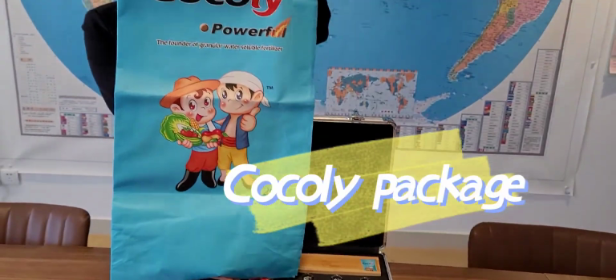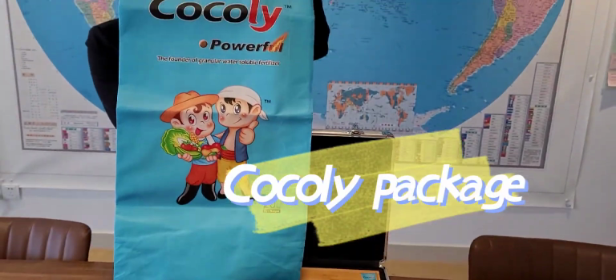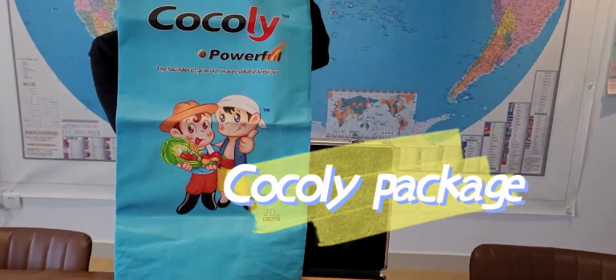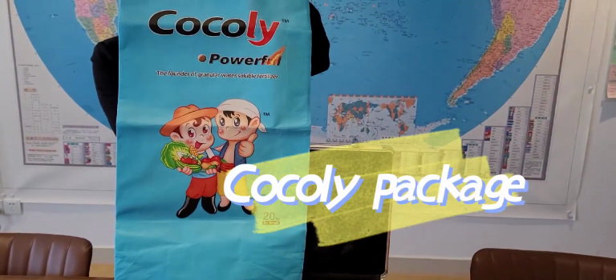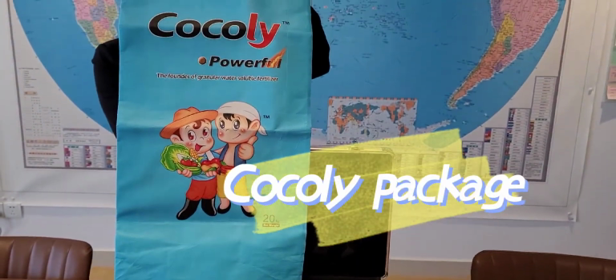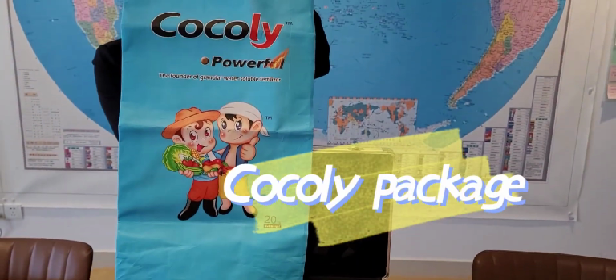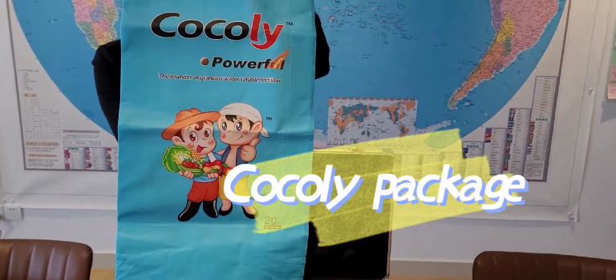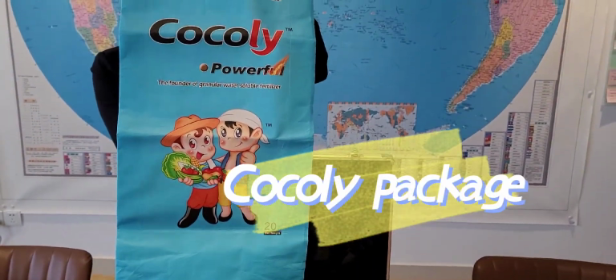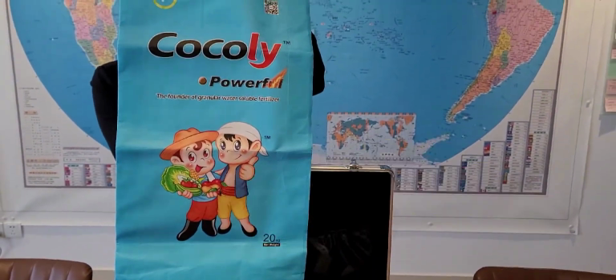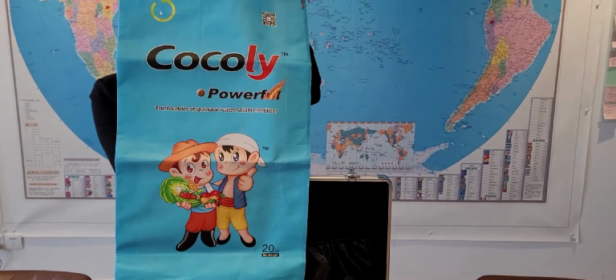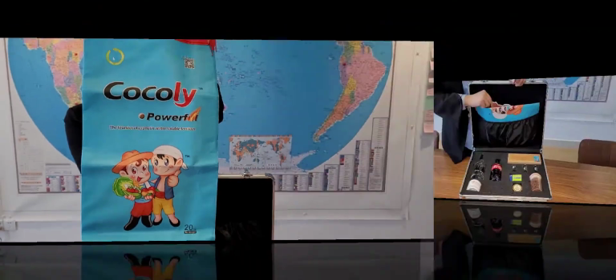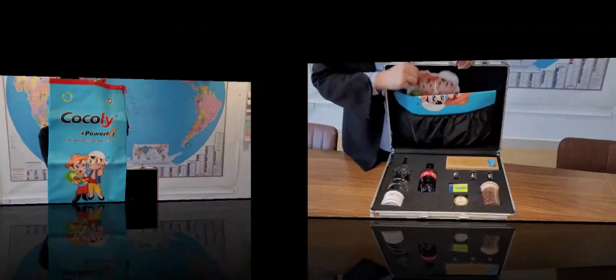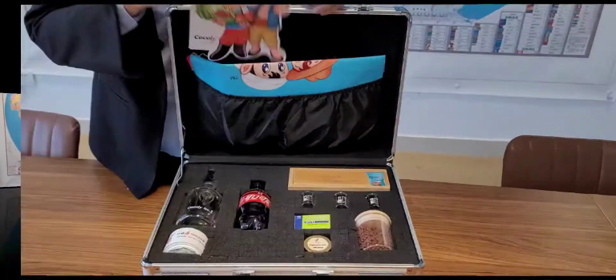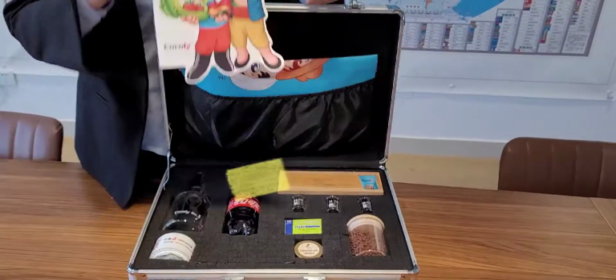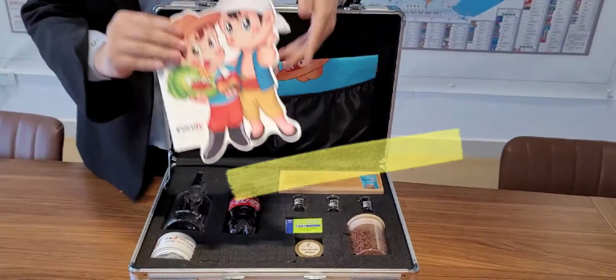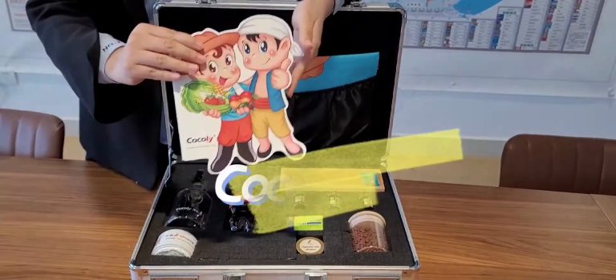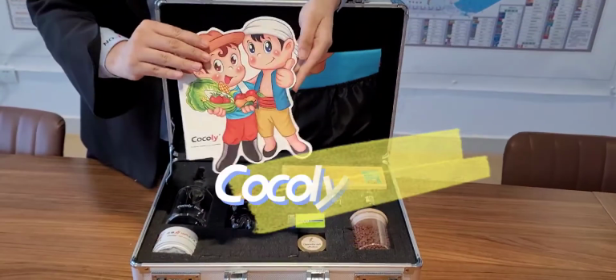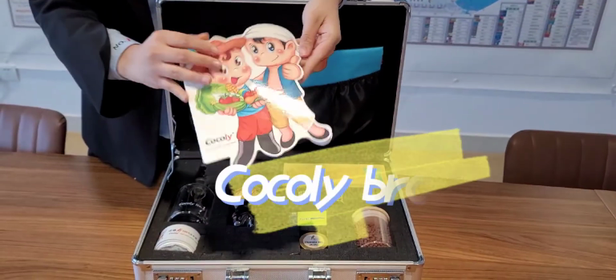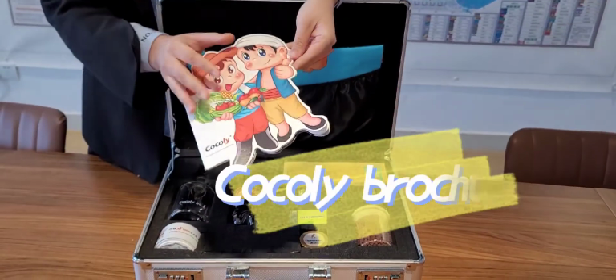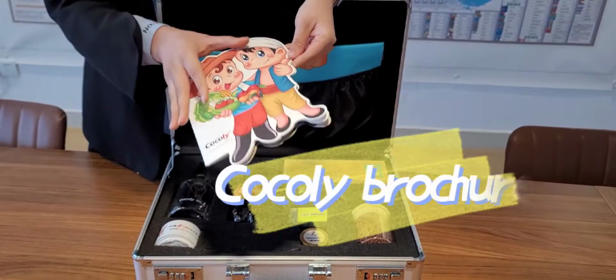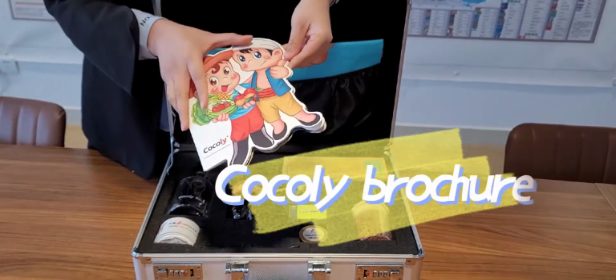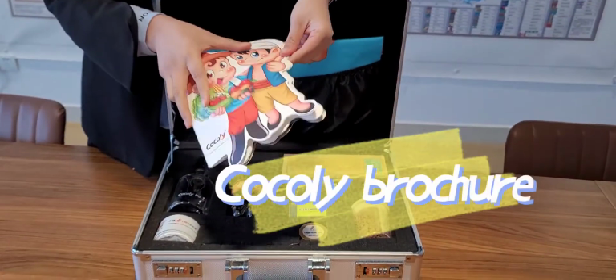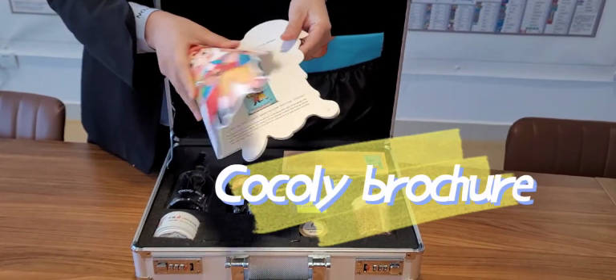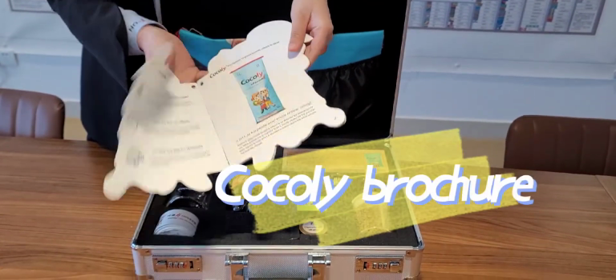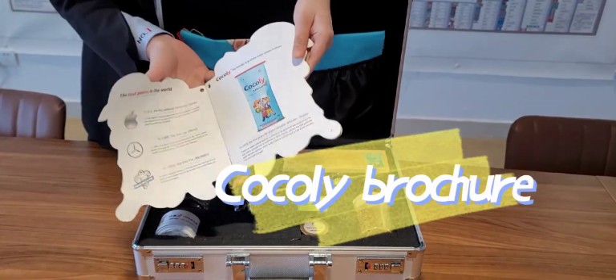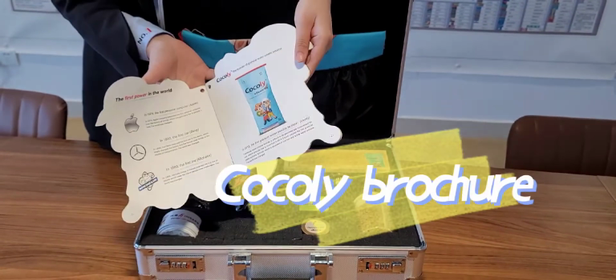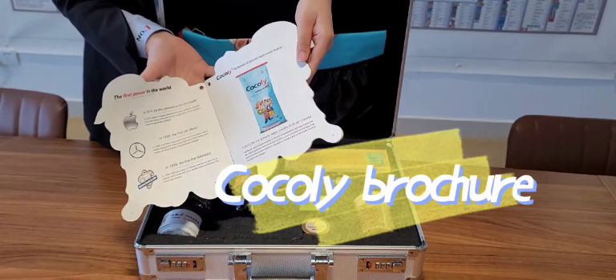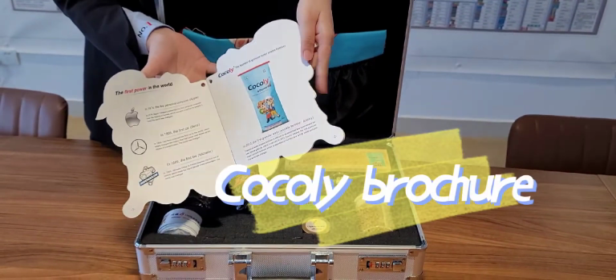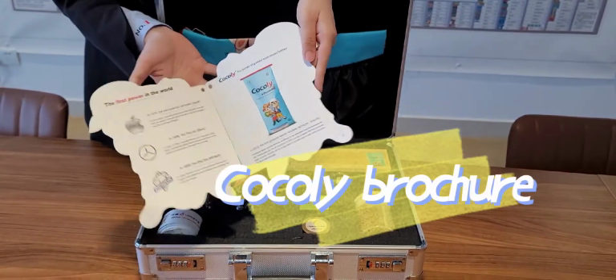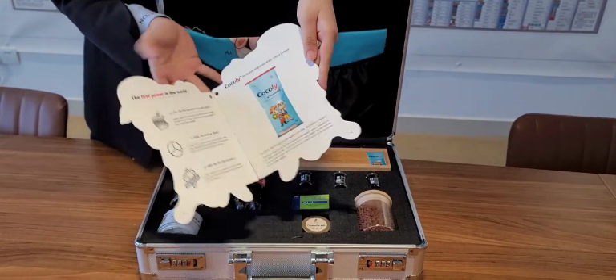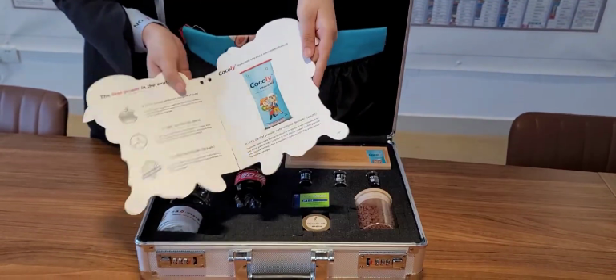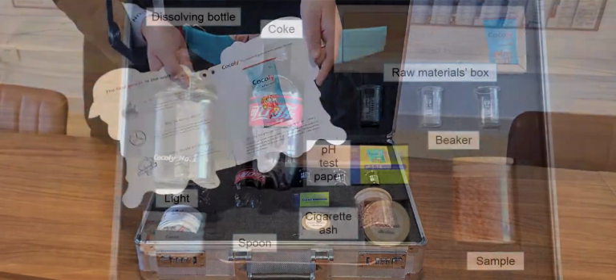We can use it to introduce Product, Package, Dissolution Test, and pH Test.